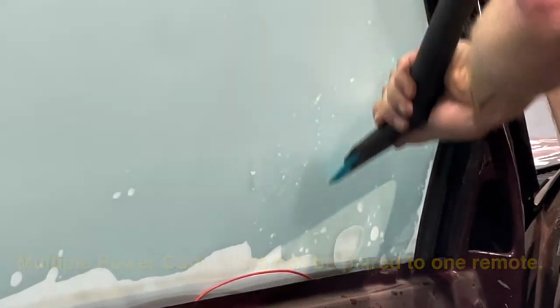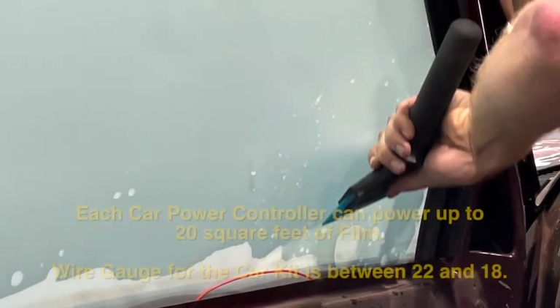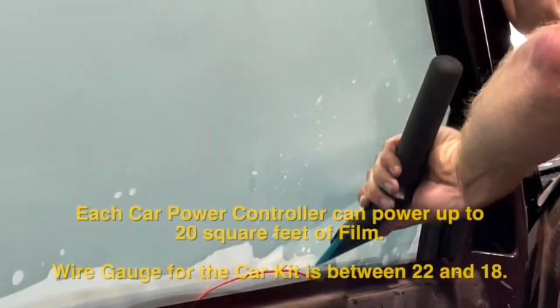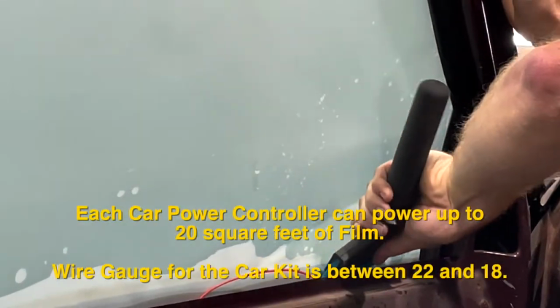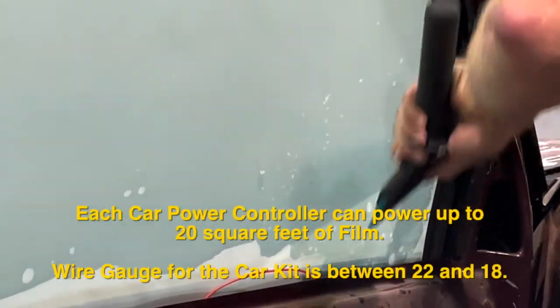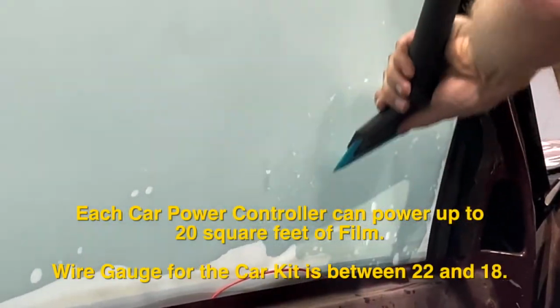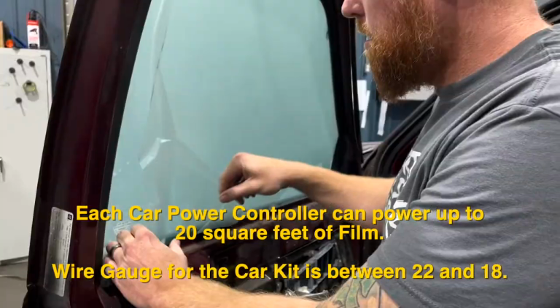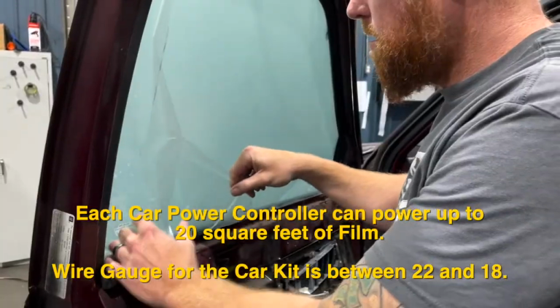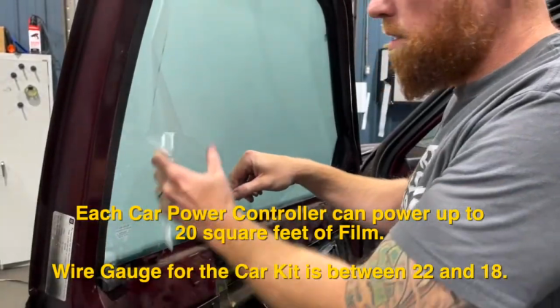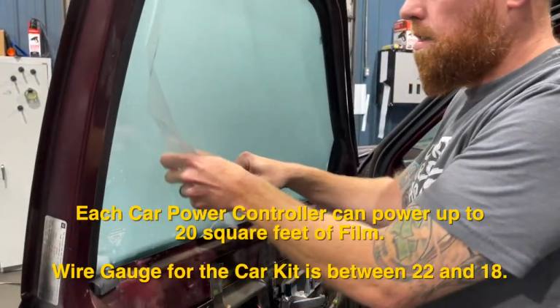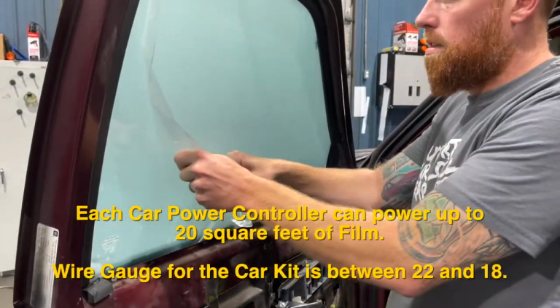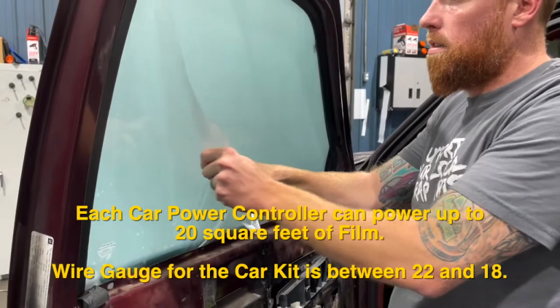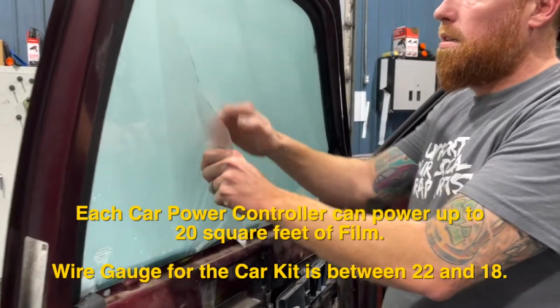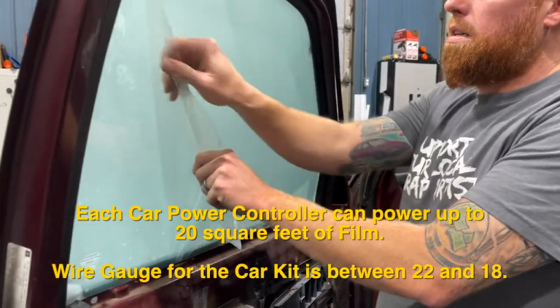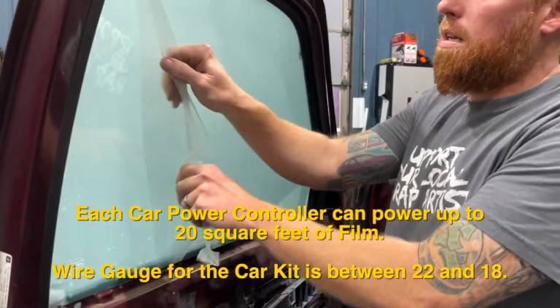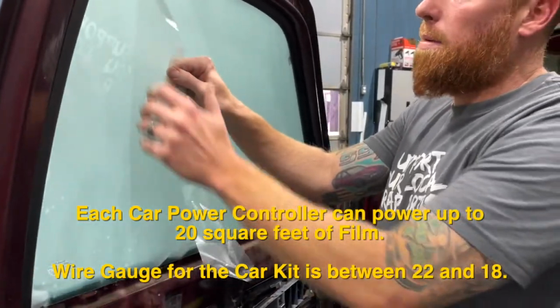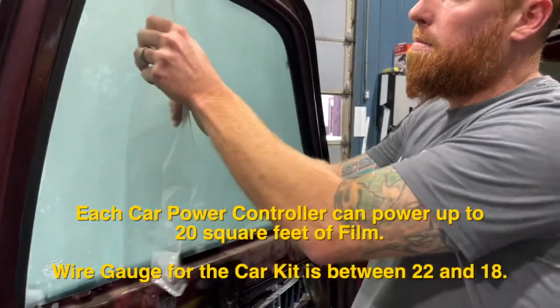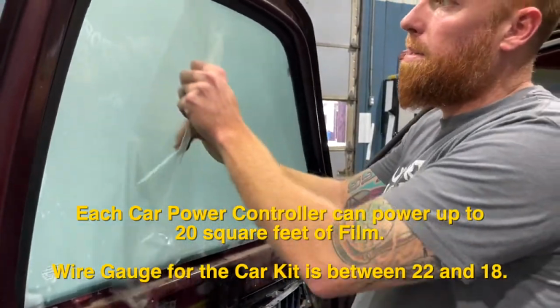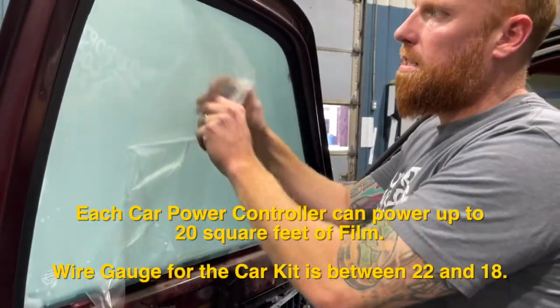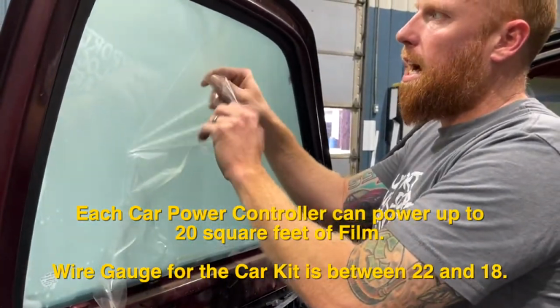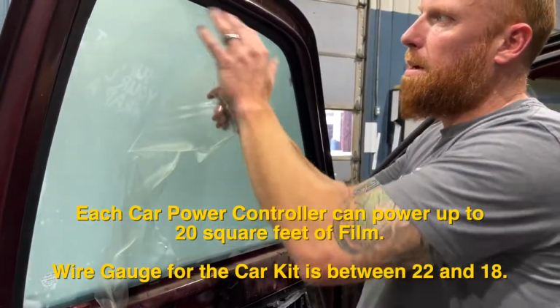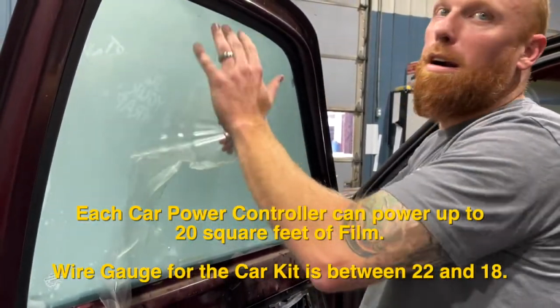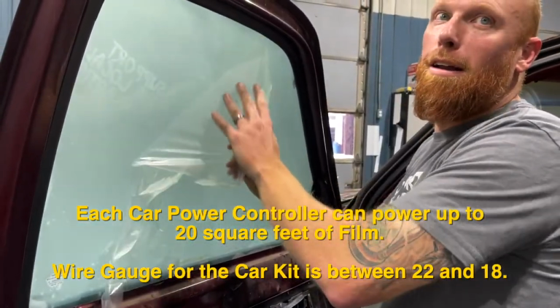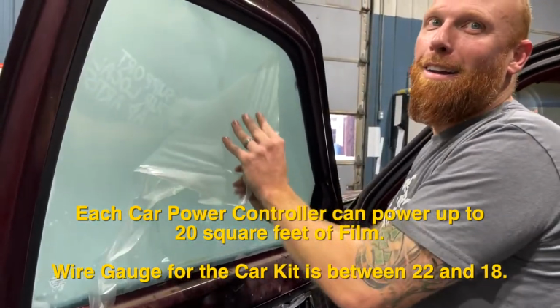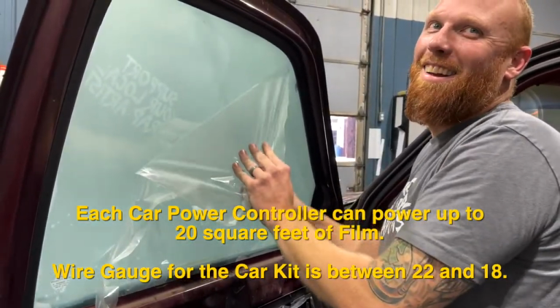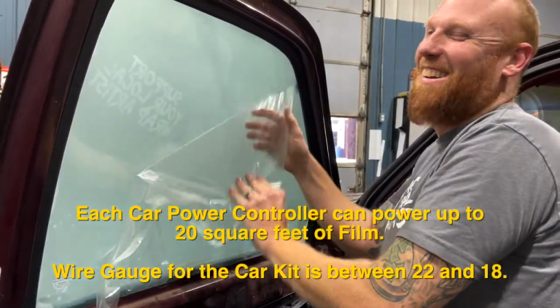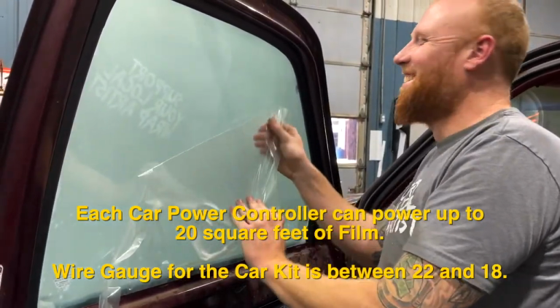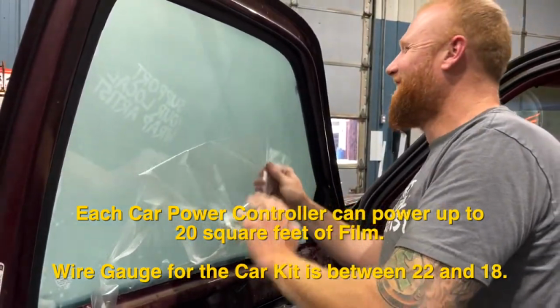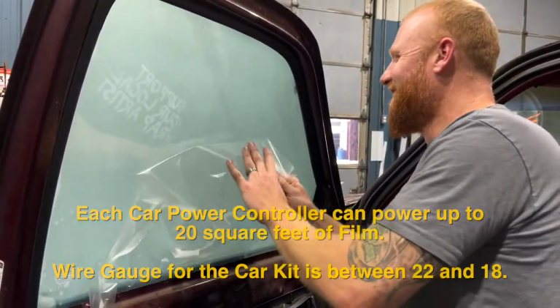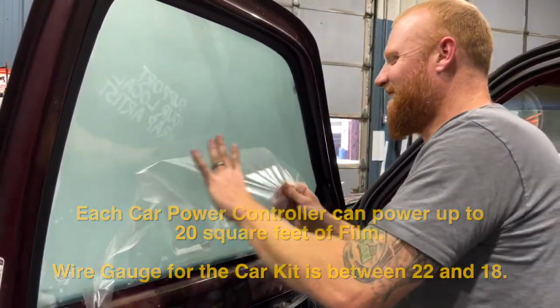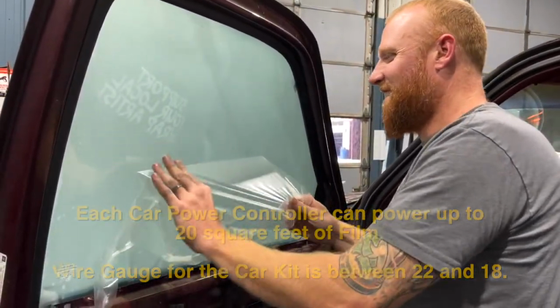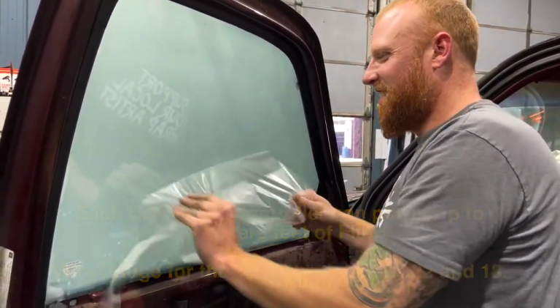Each car power controller can power up to 20 square feet of film. Wire gauge for the car kit is between 22 and 18.